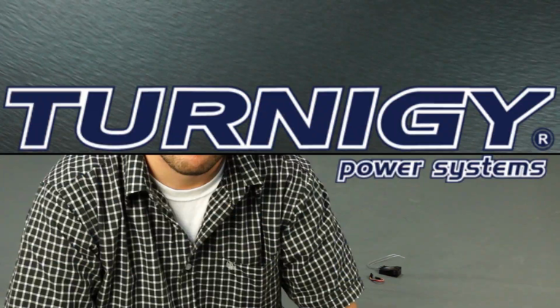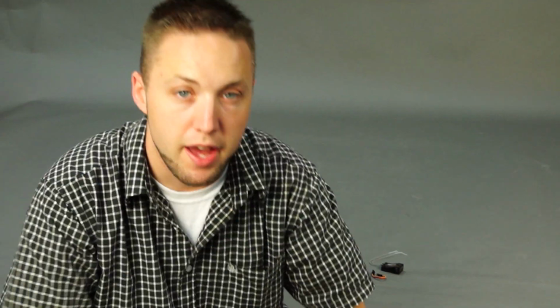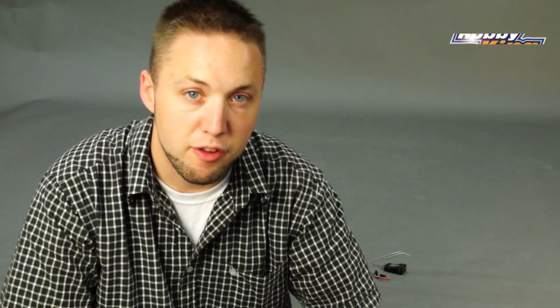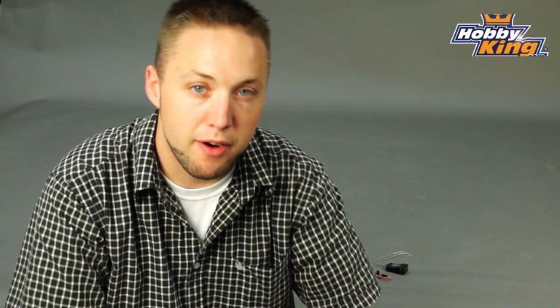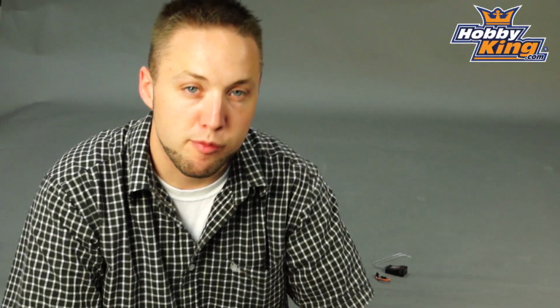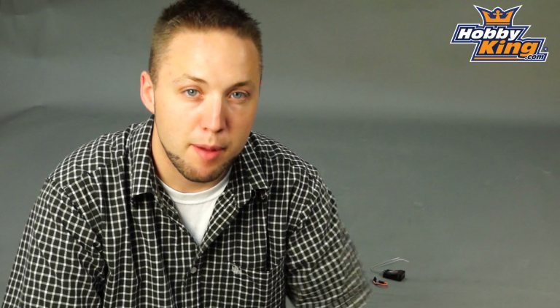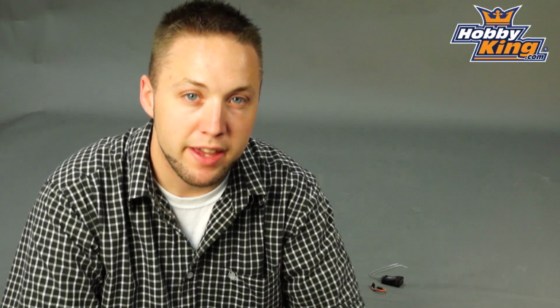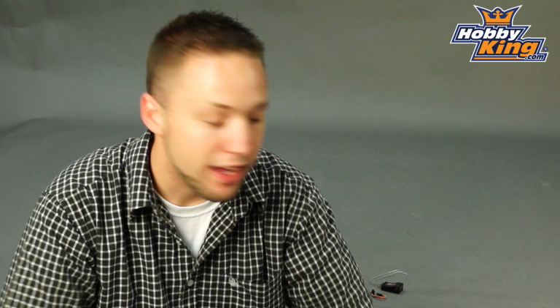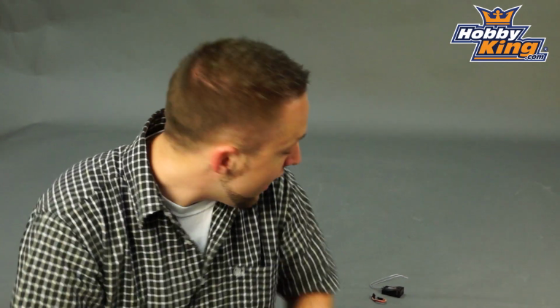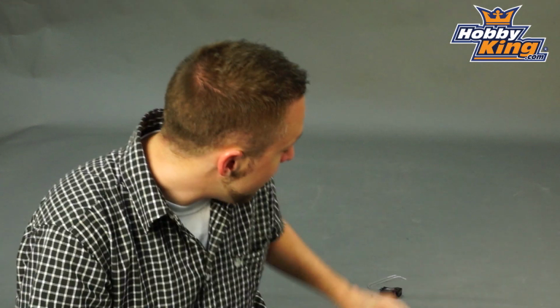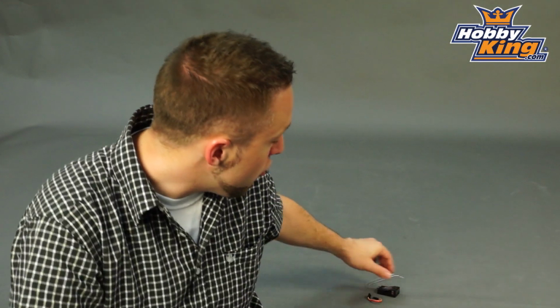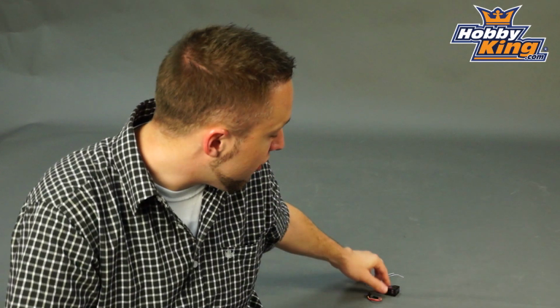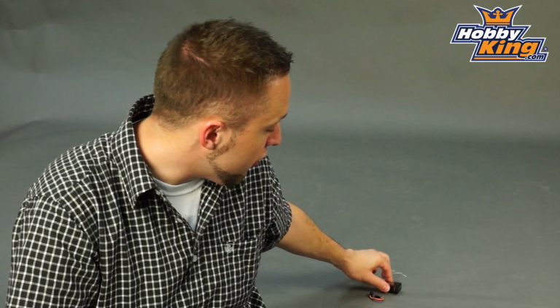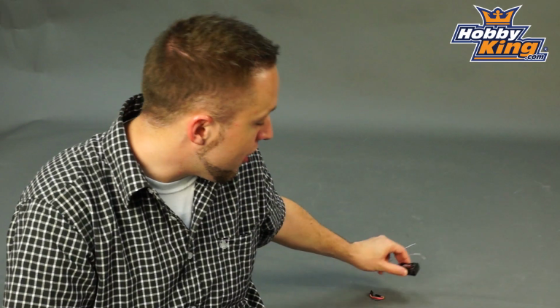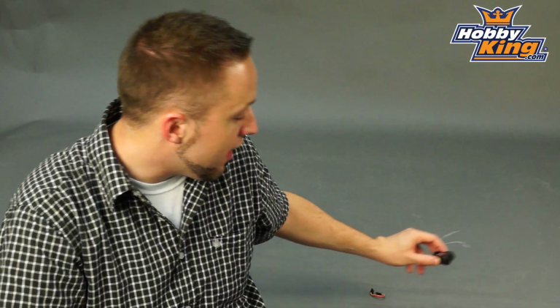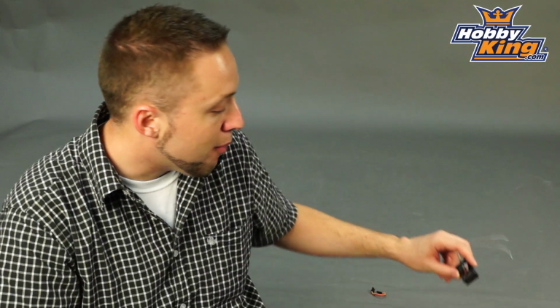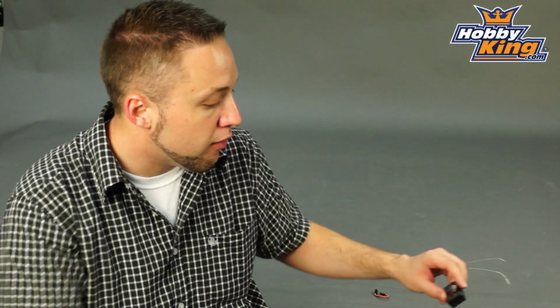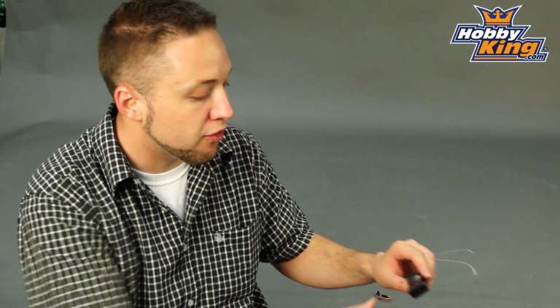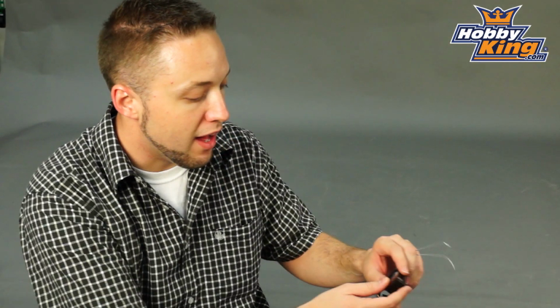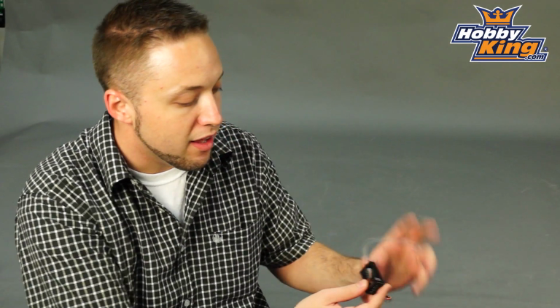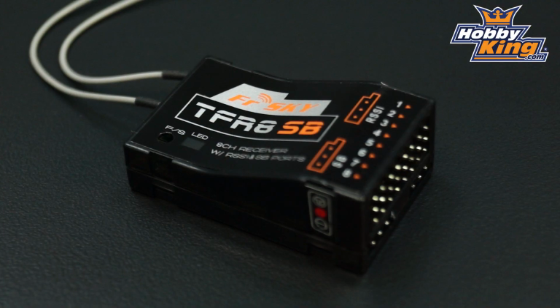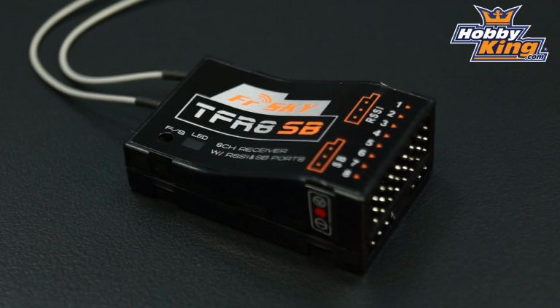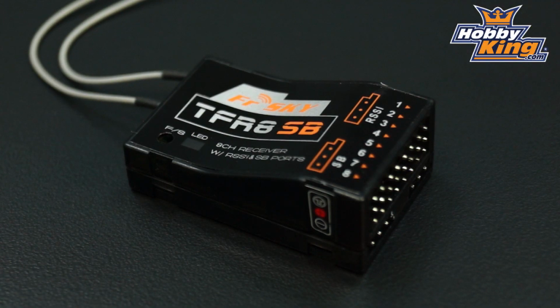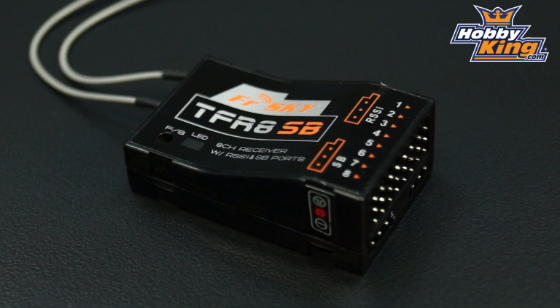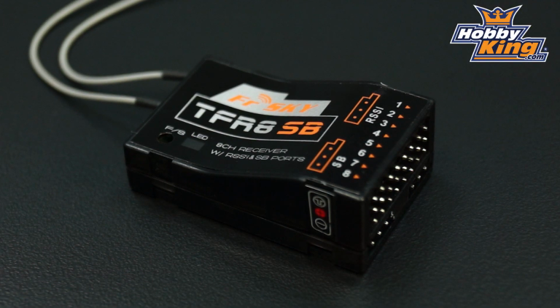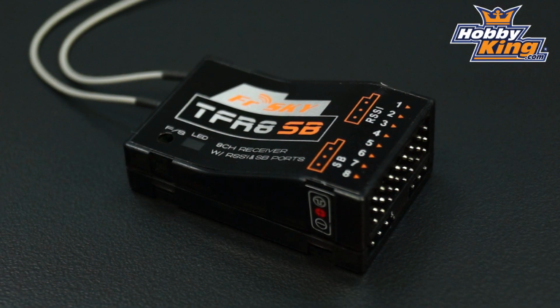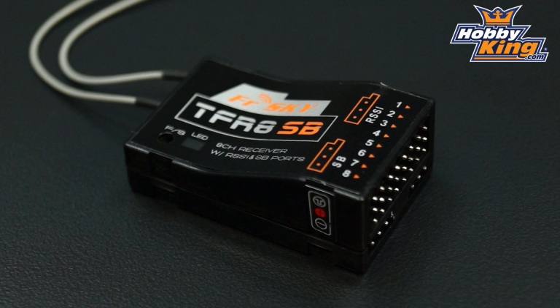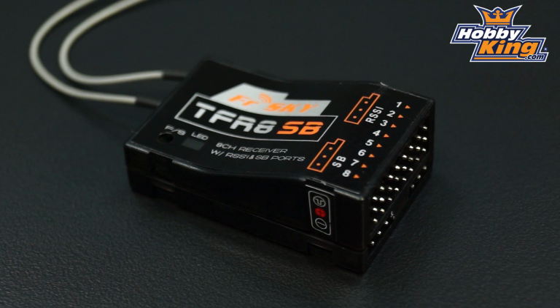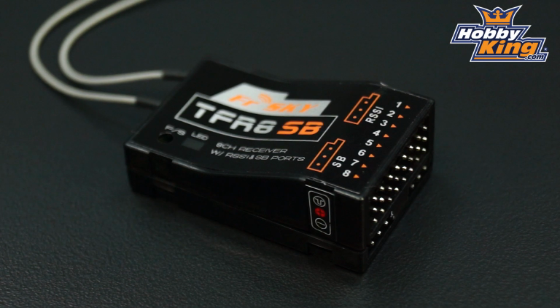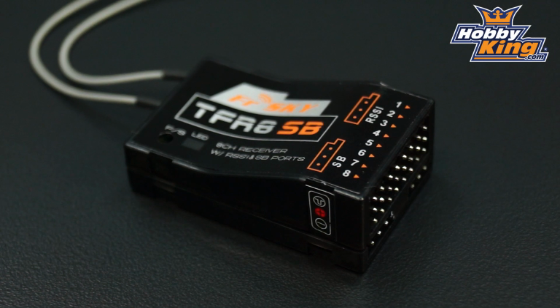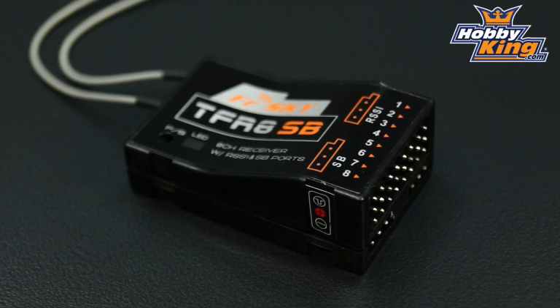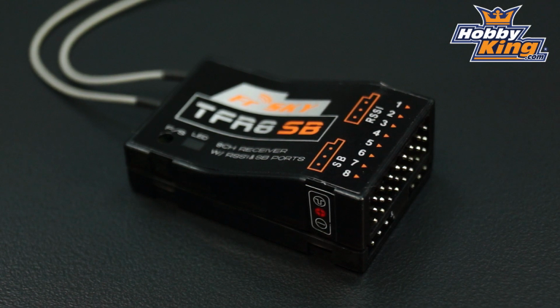Hey guys, Byron here from Hobby King. I have a new receiver to show you today from FrSky. This is the TFR8SB.